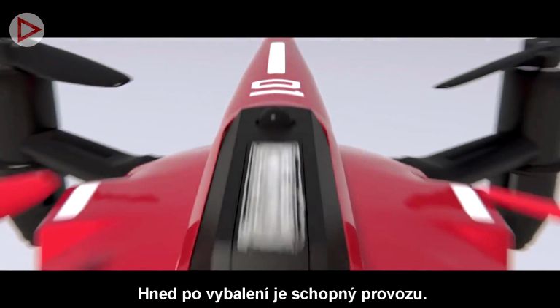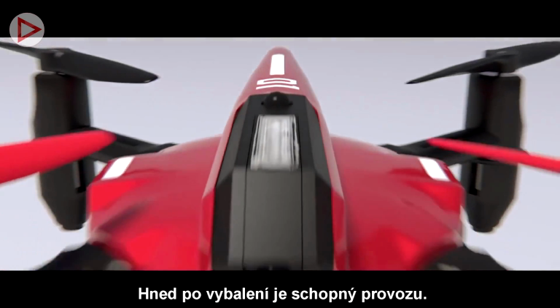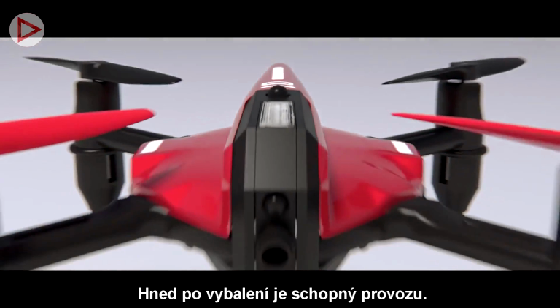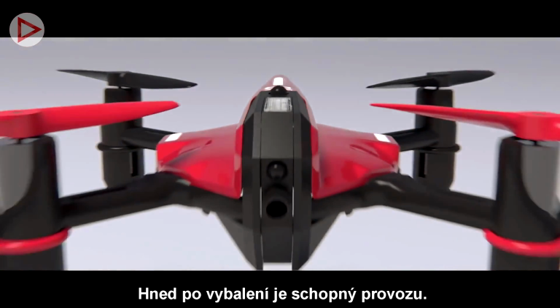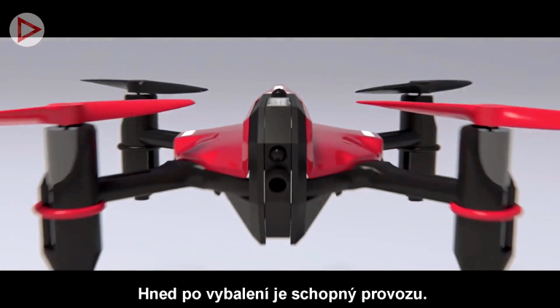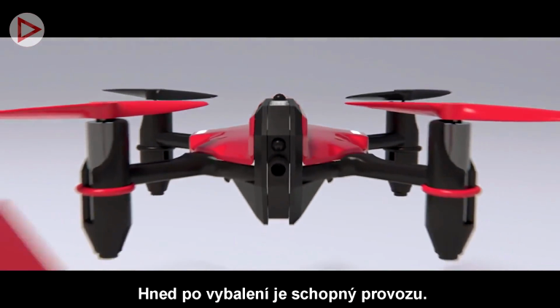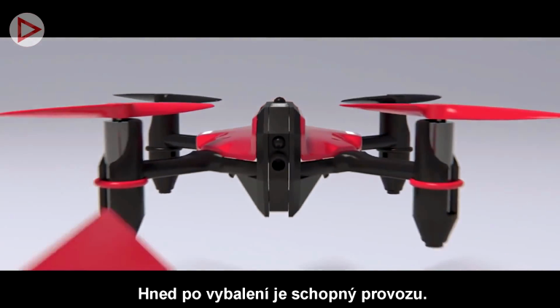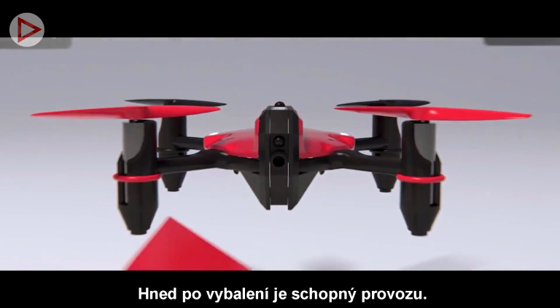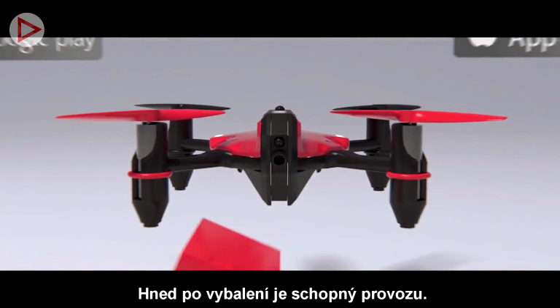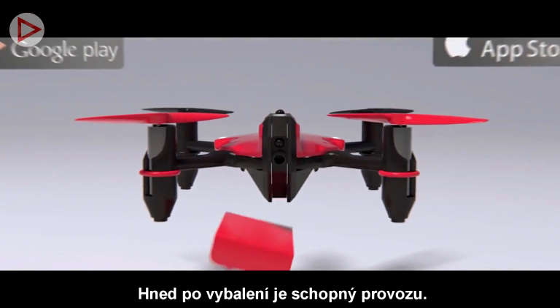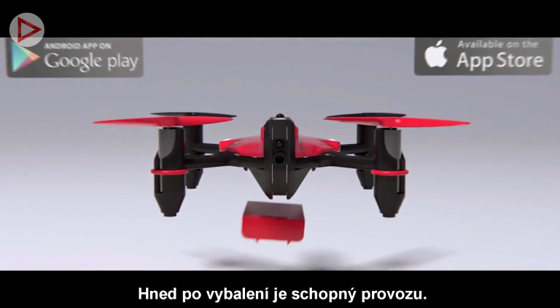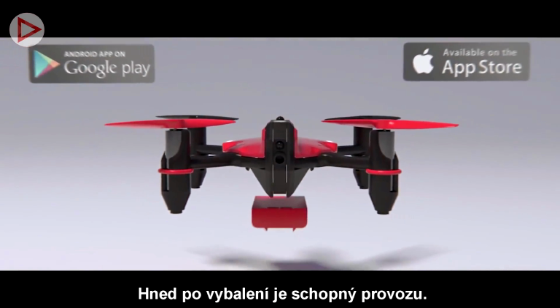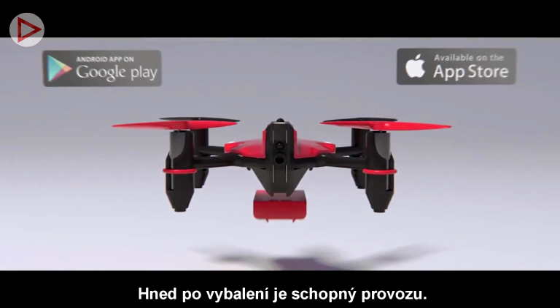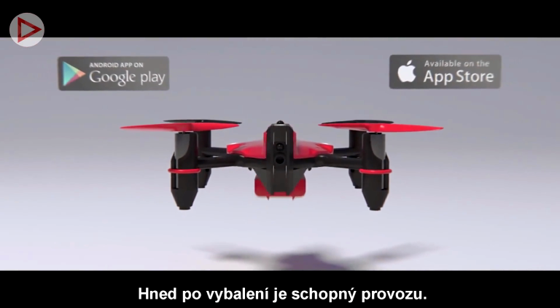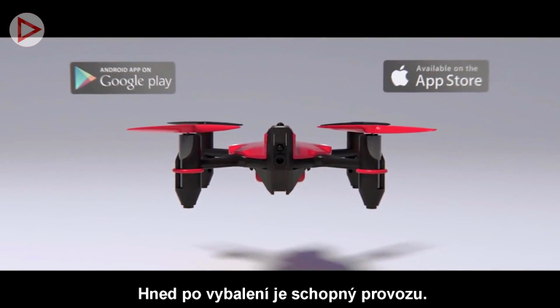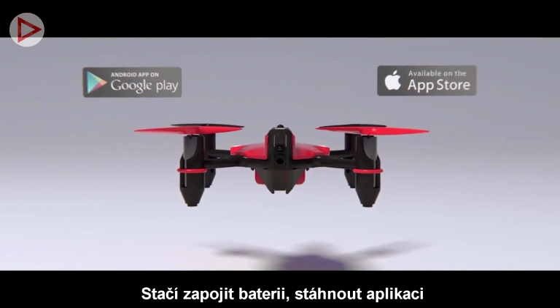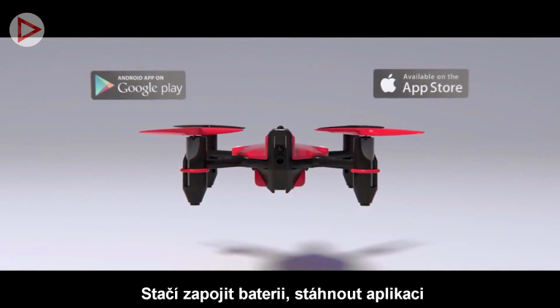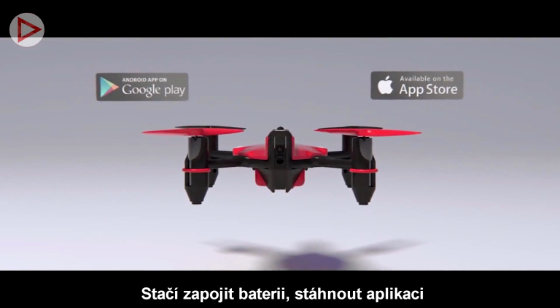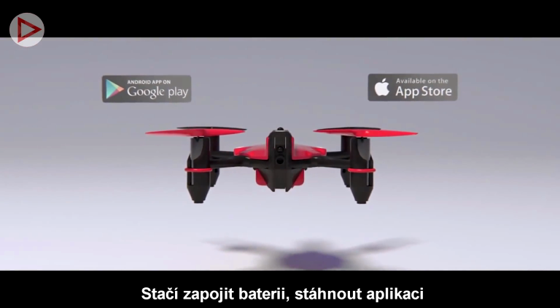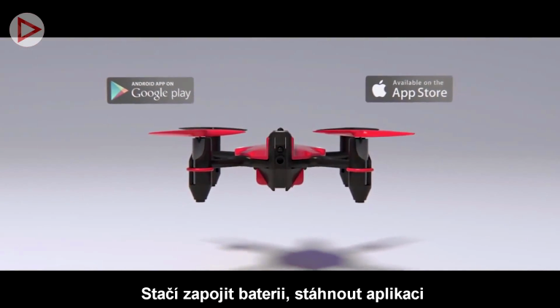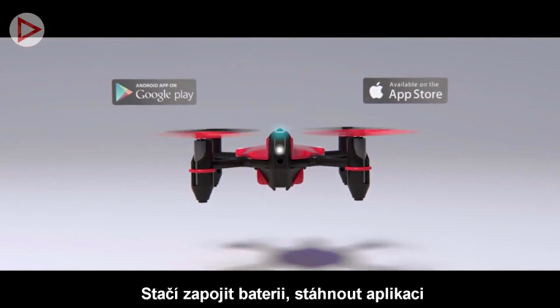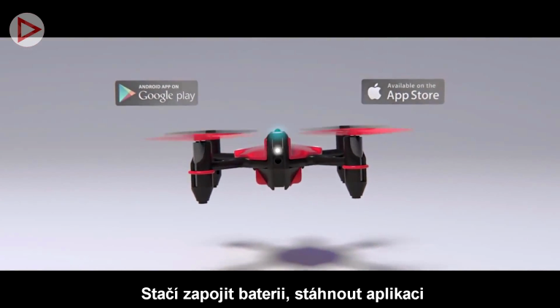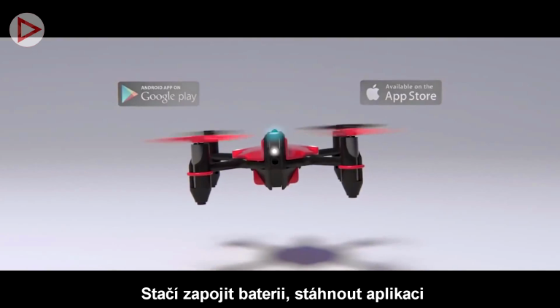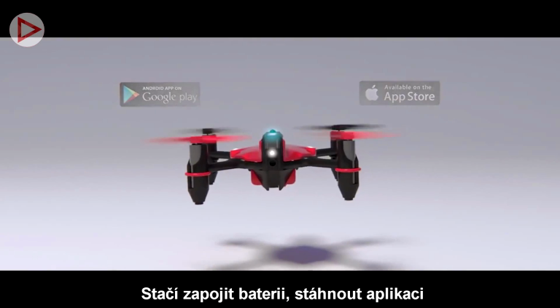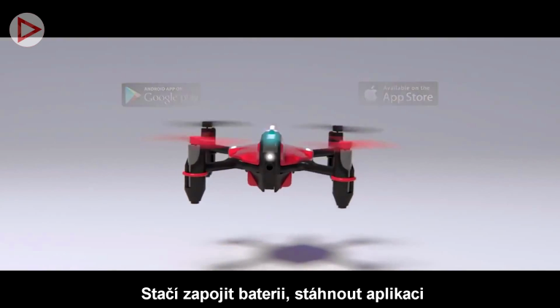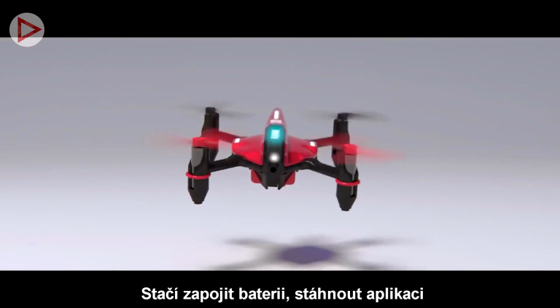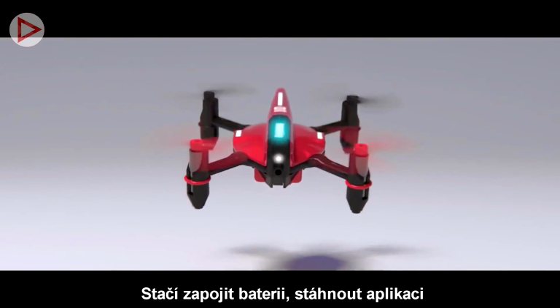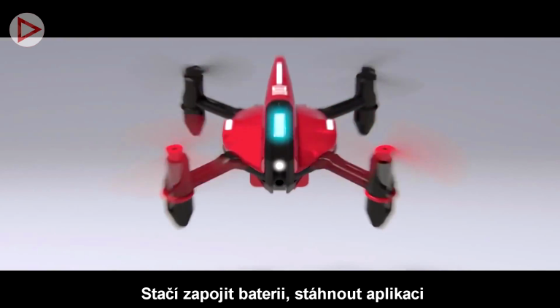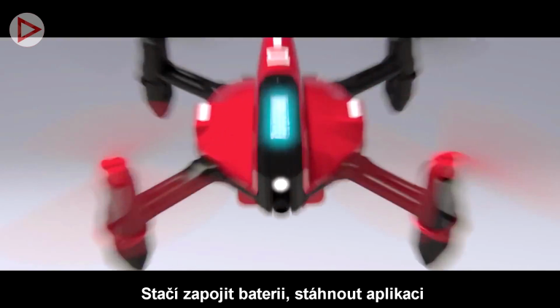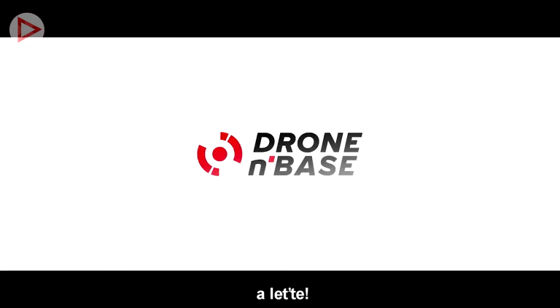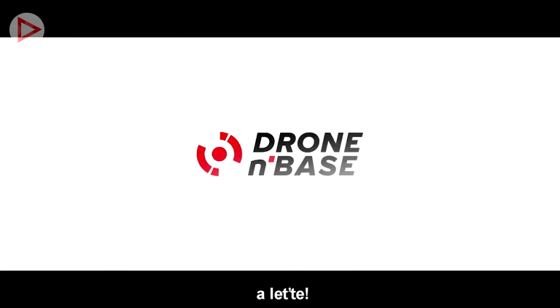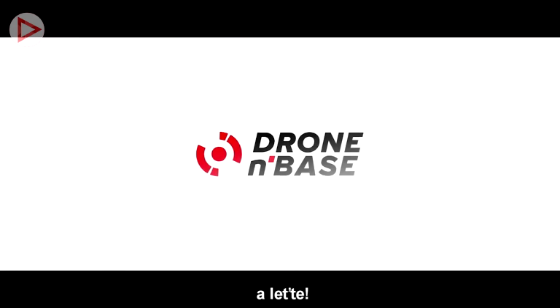The portable charger is powered from a USB port and can charge up to four batteries. It comes ready to fly outside the box — just plug in the battery, download the app, and fly.